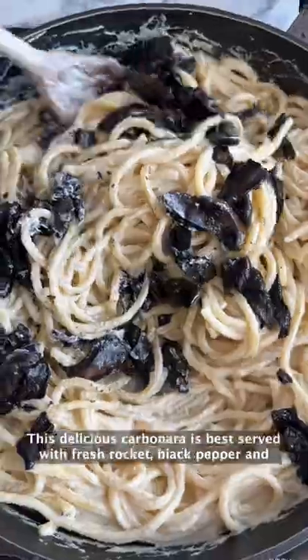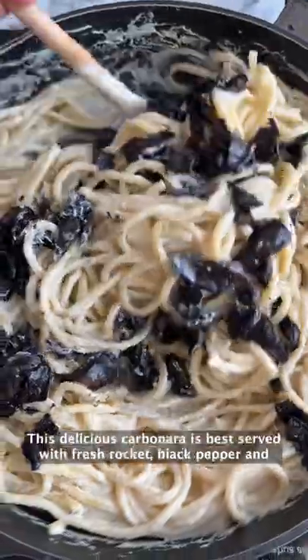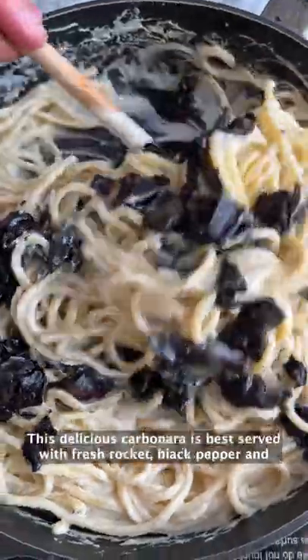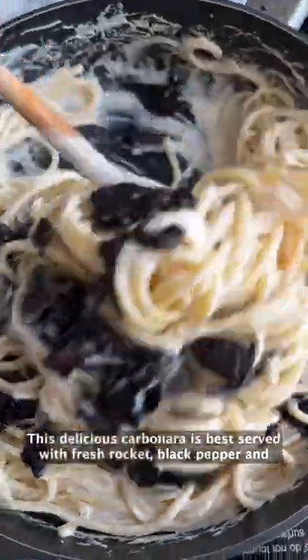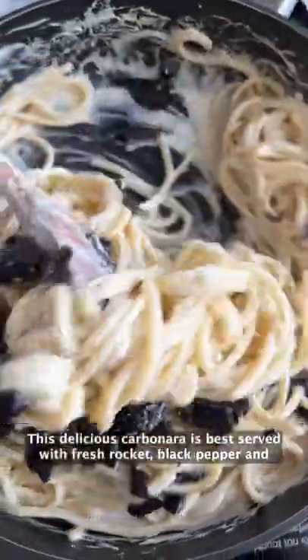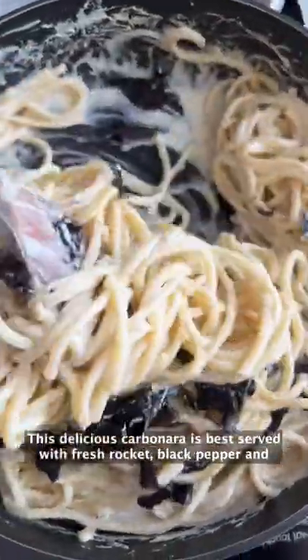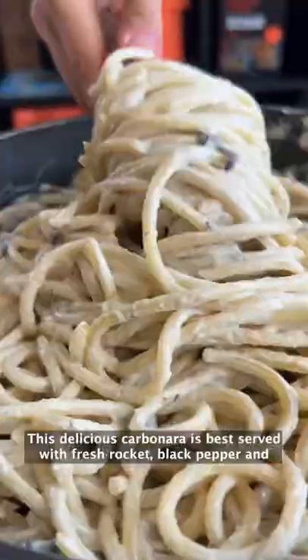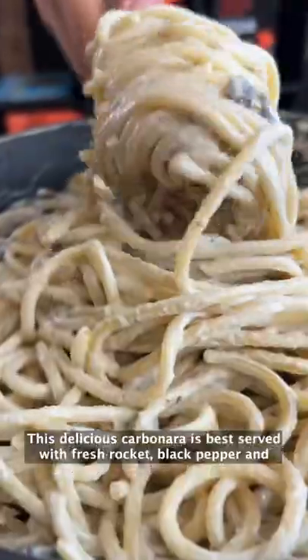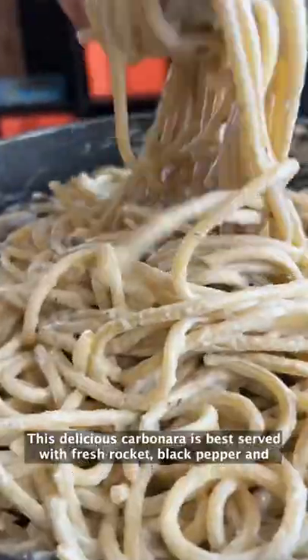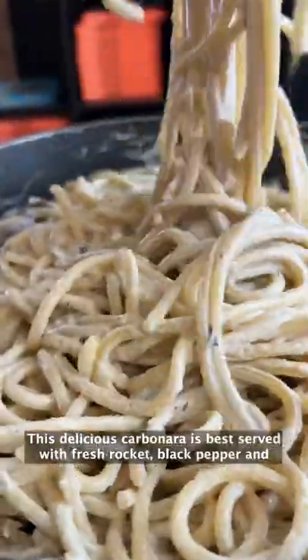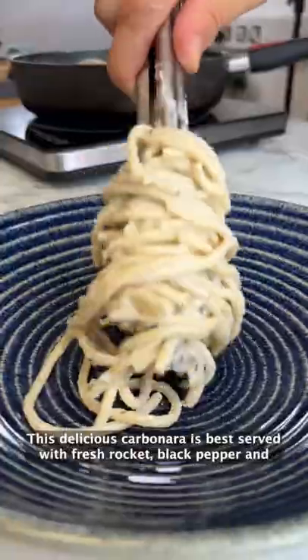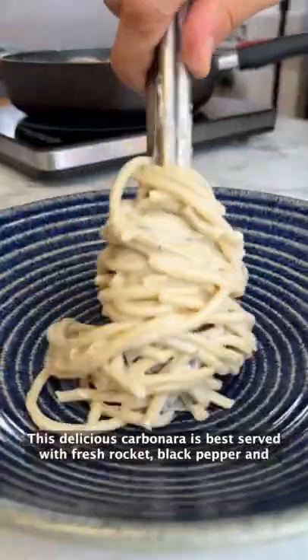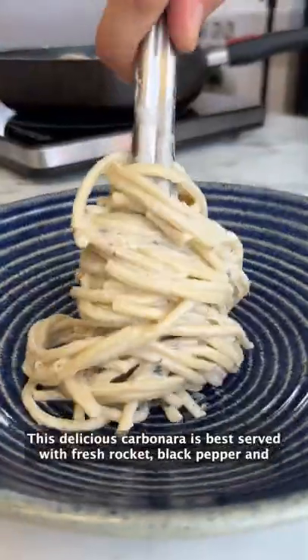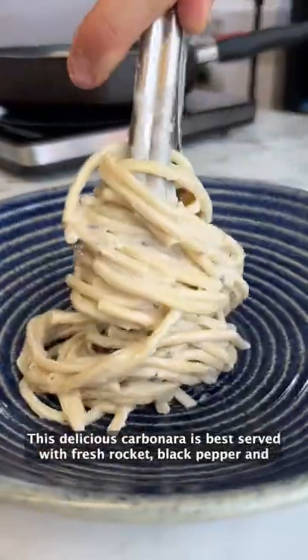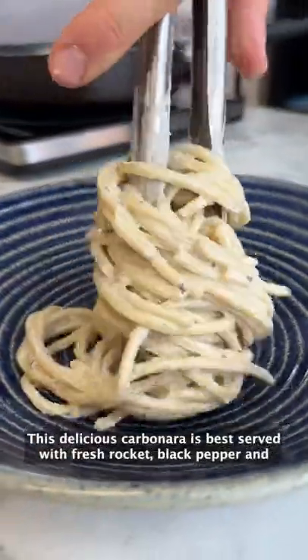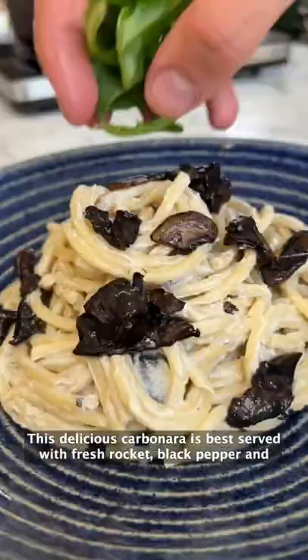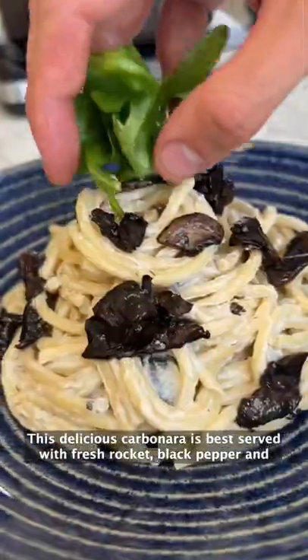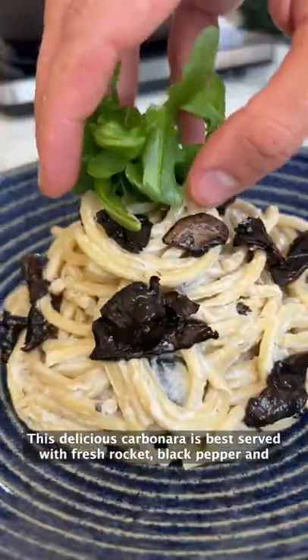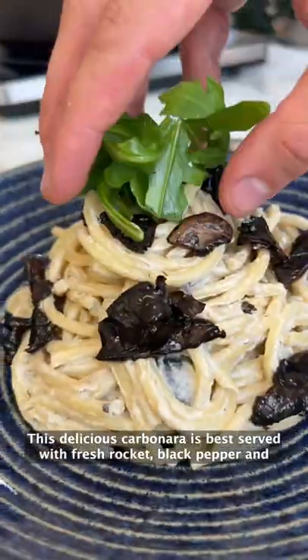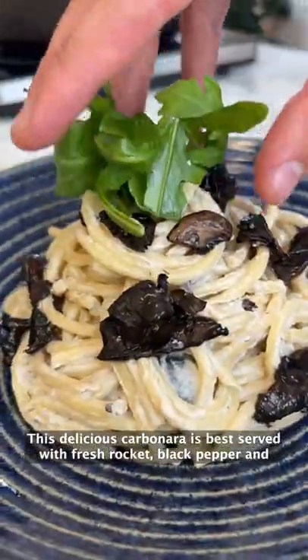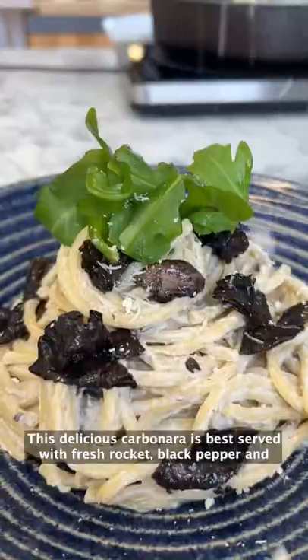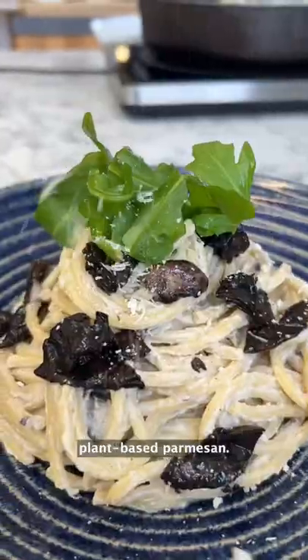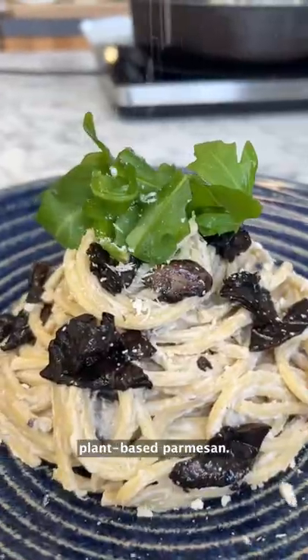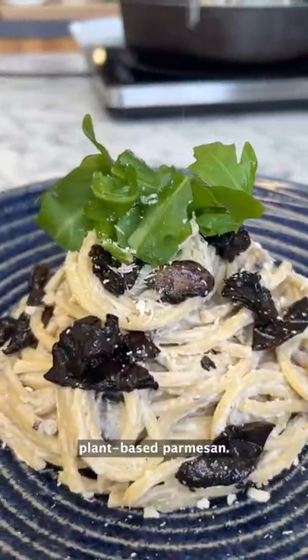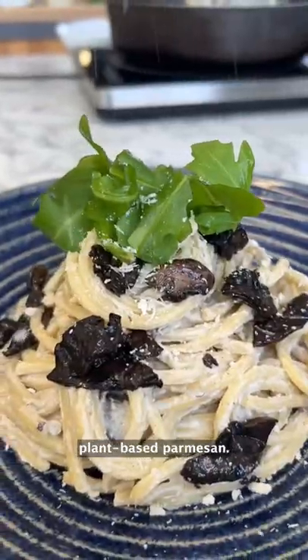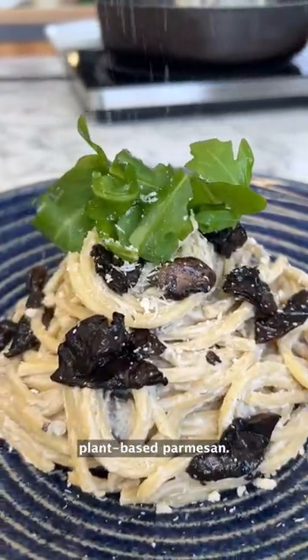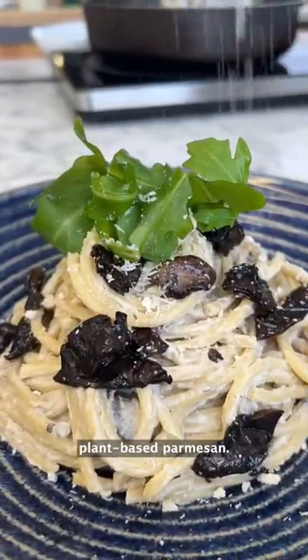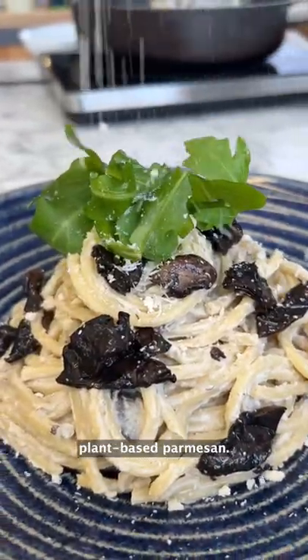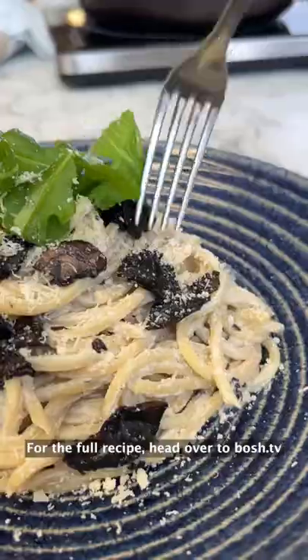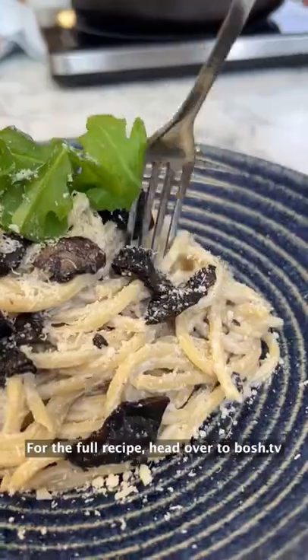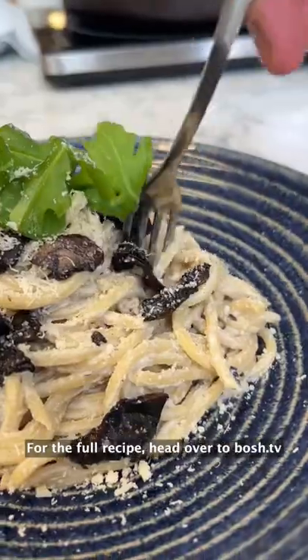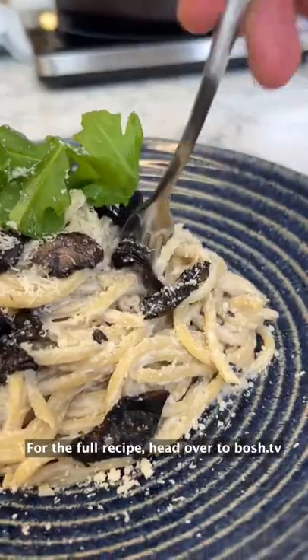This delicious carbonara is best served with fresh rocket, black pepper and plant-based parmesan. For the full recipe,